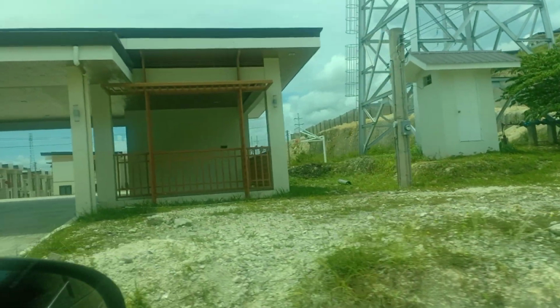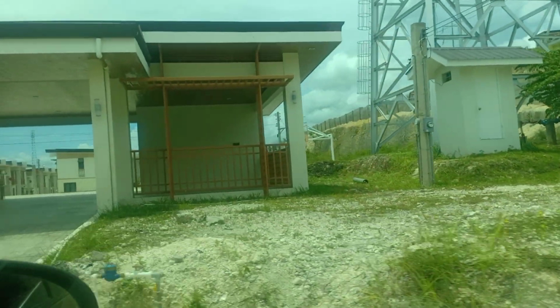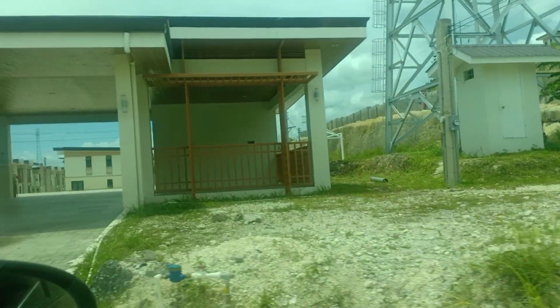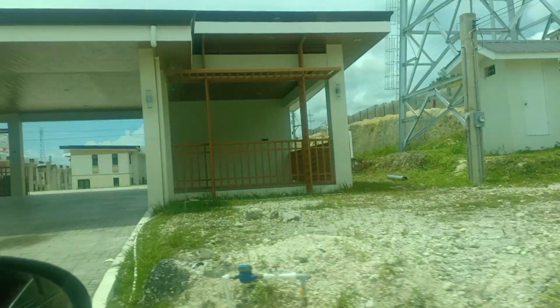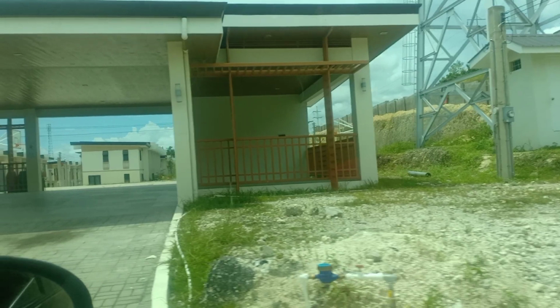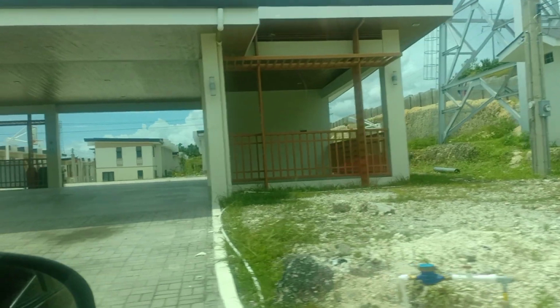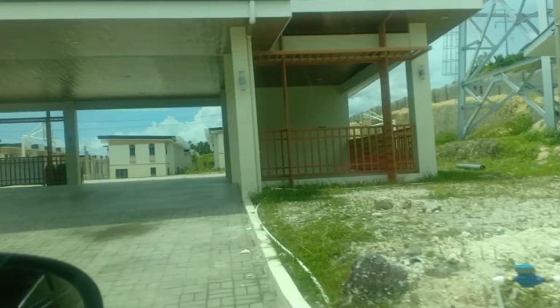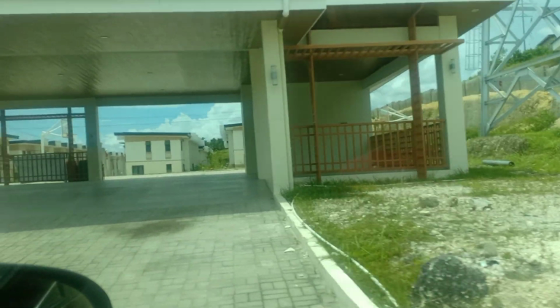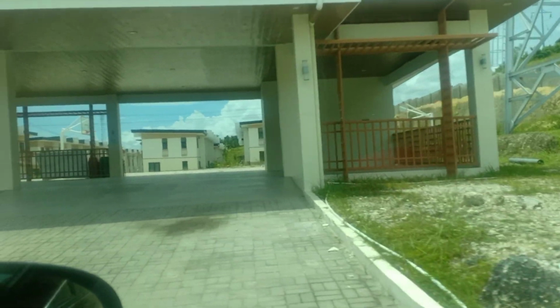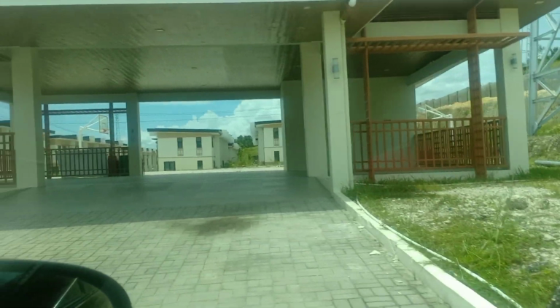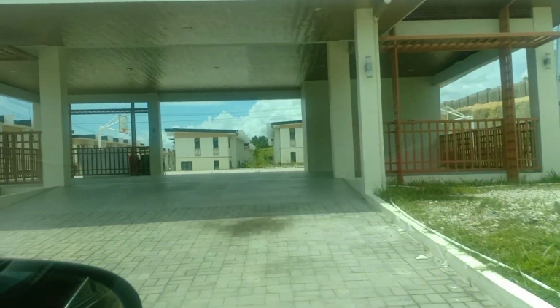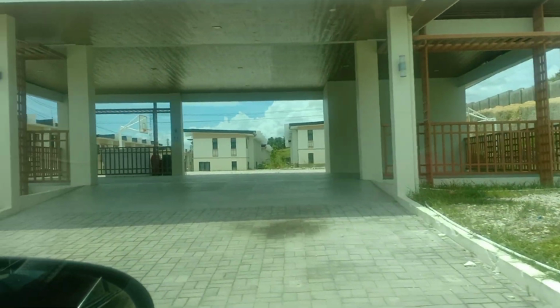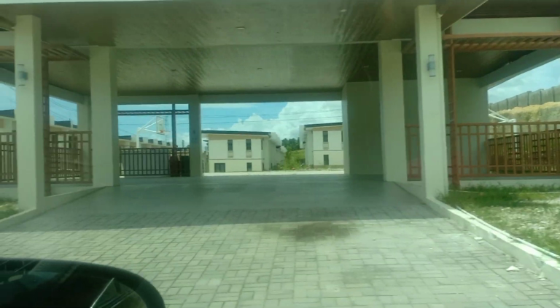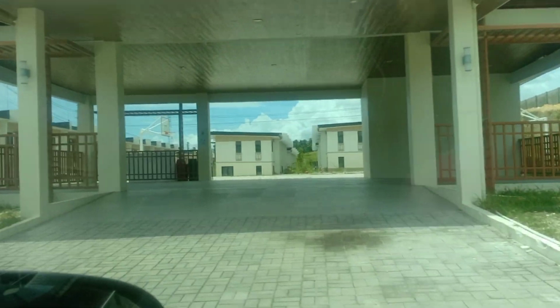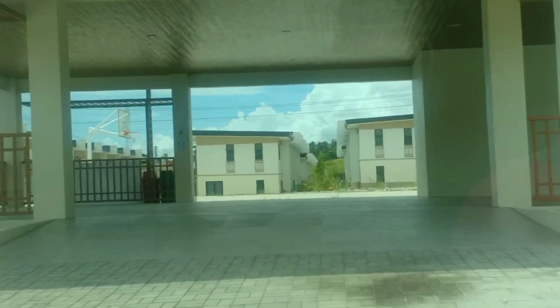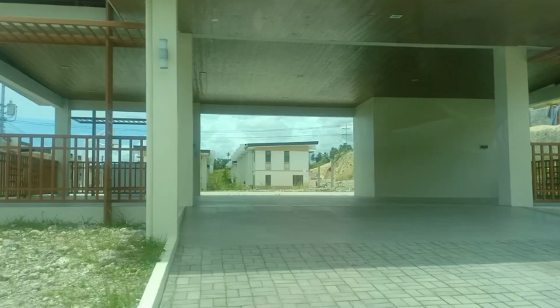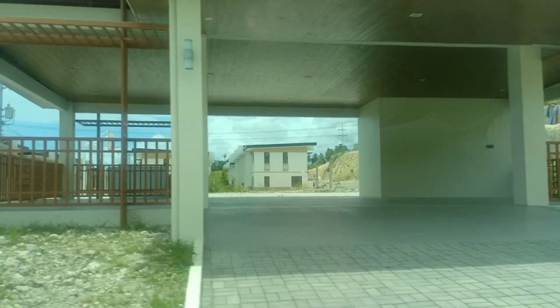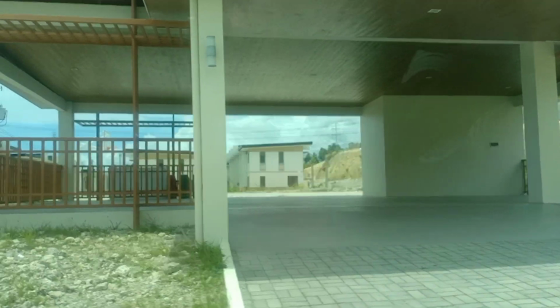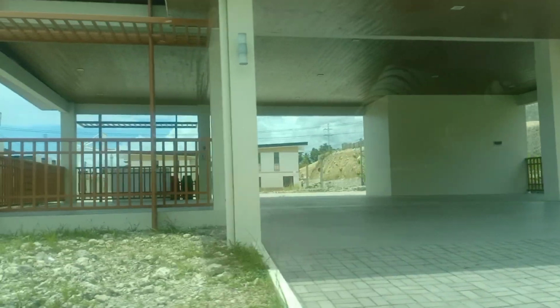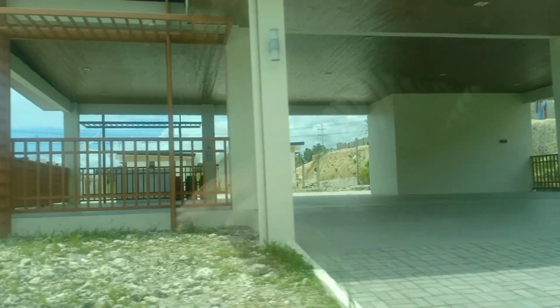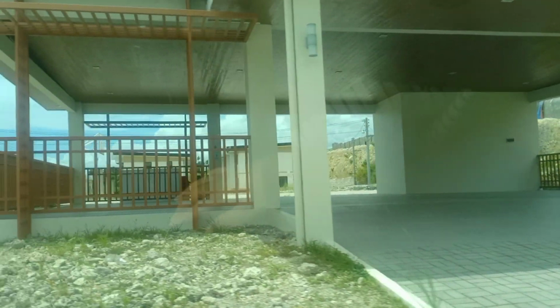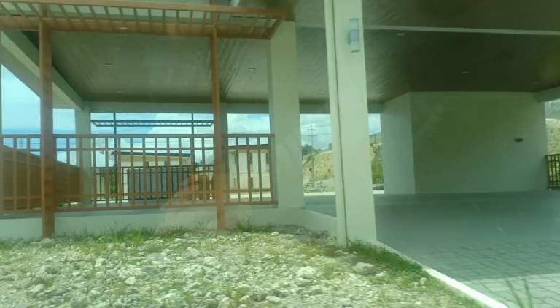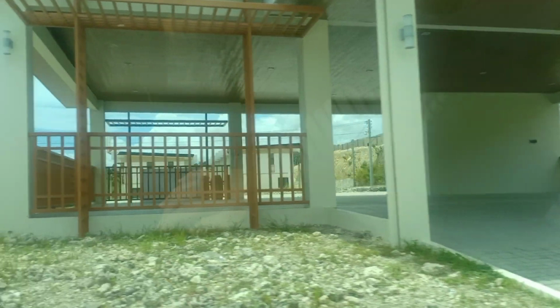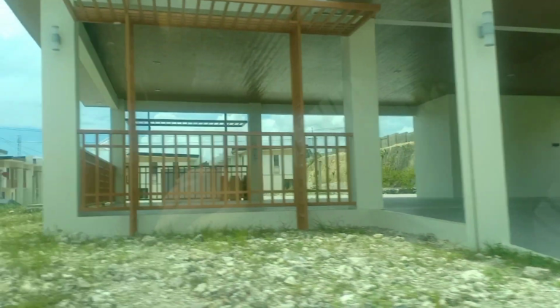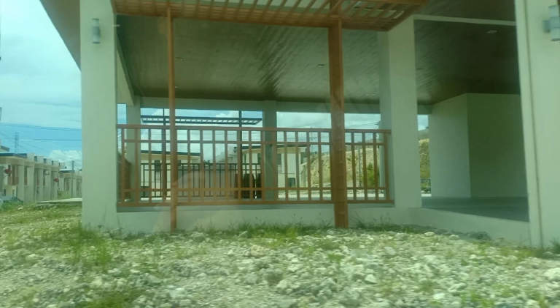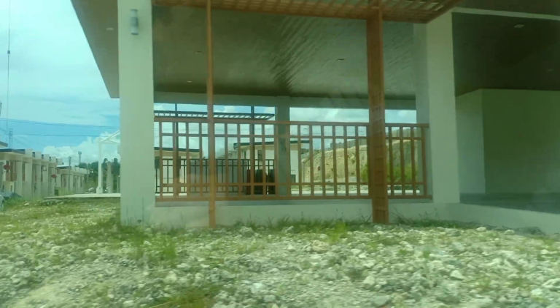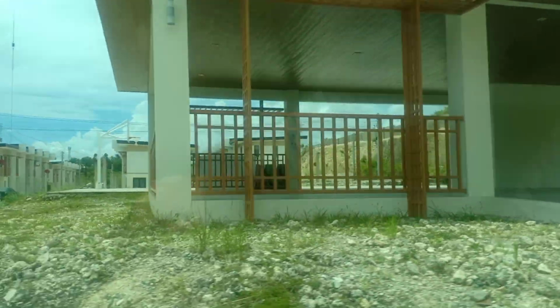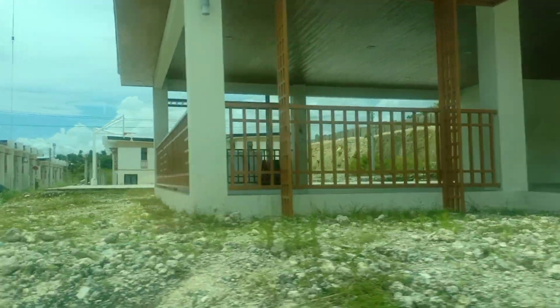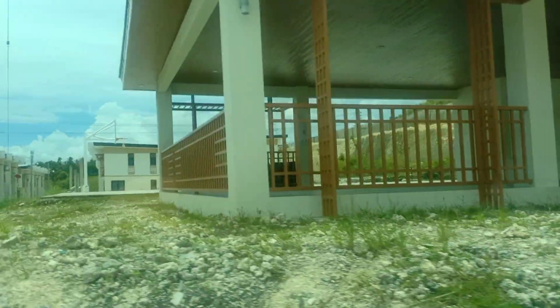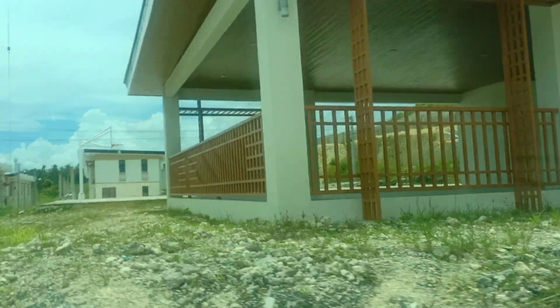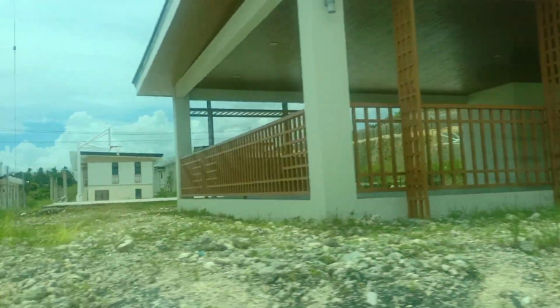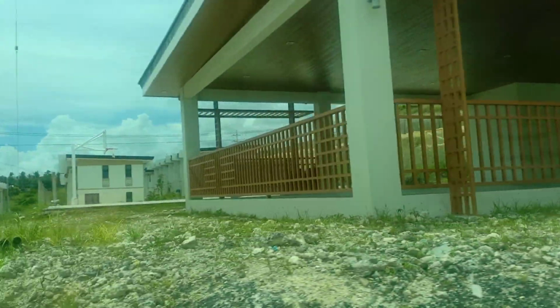They have a tennis court. Let's see. Thank you.